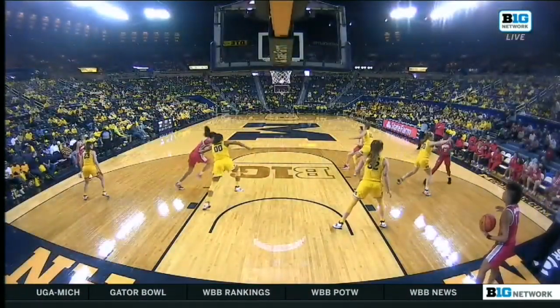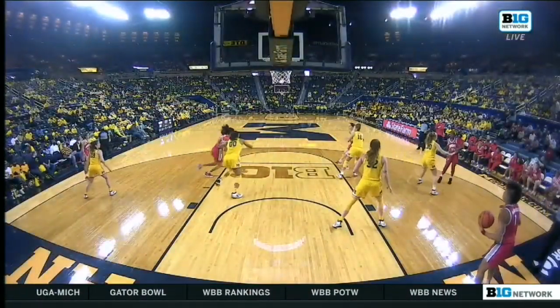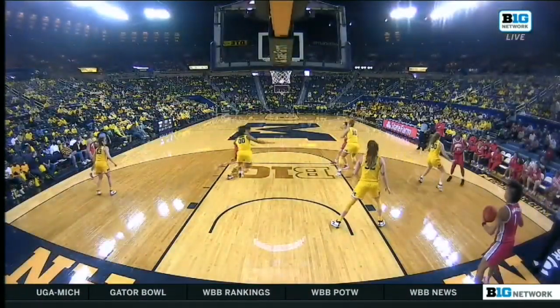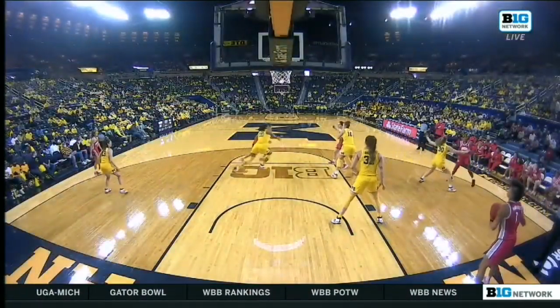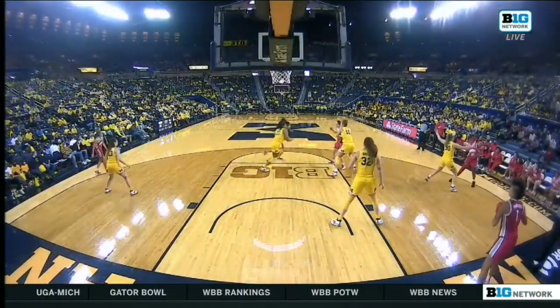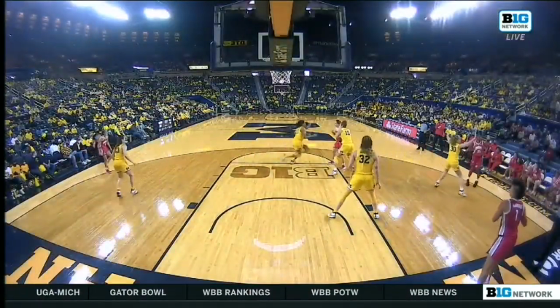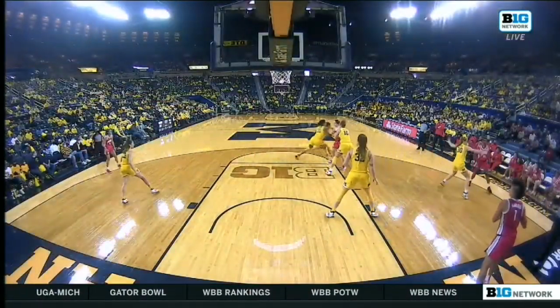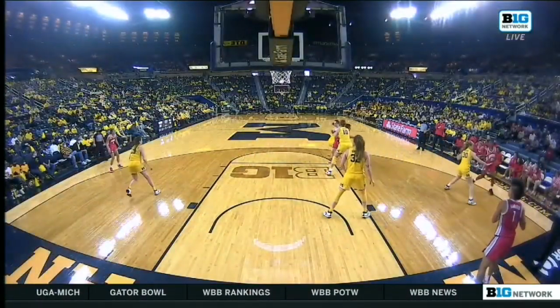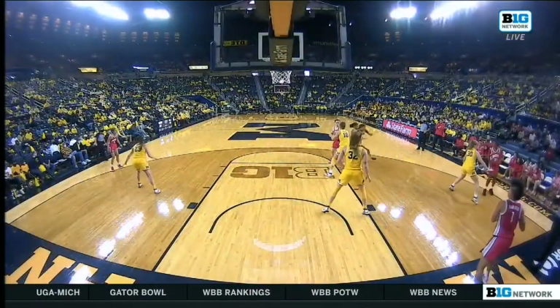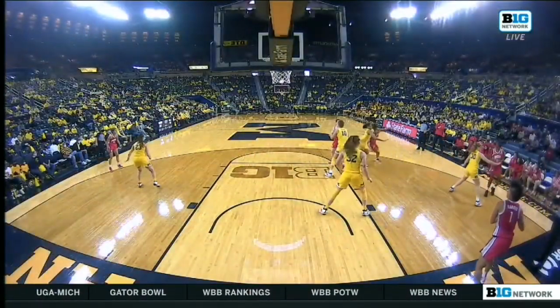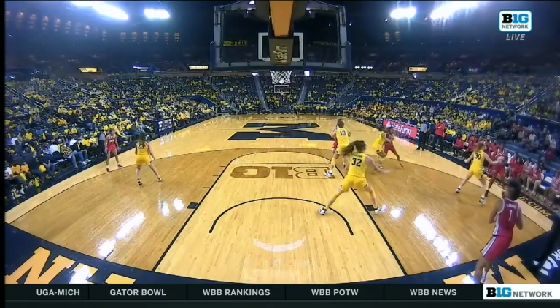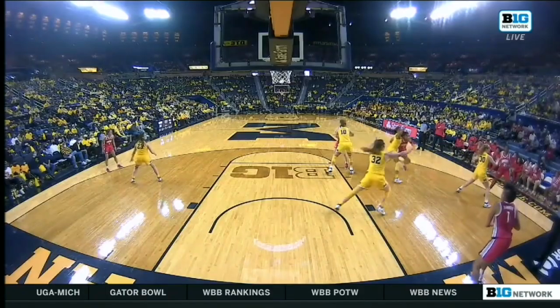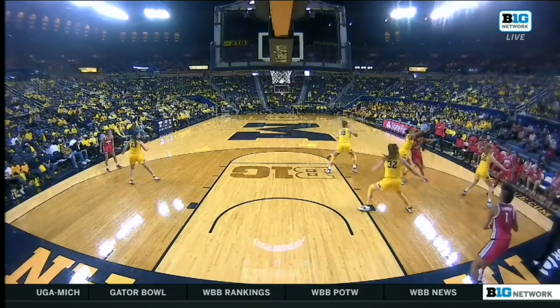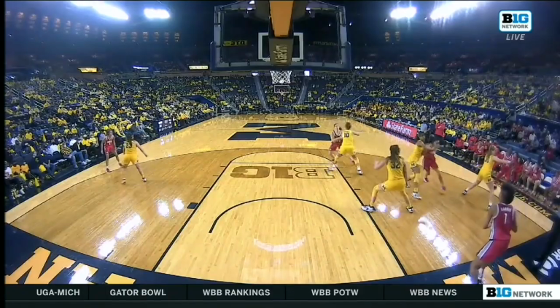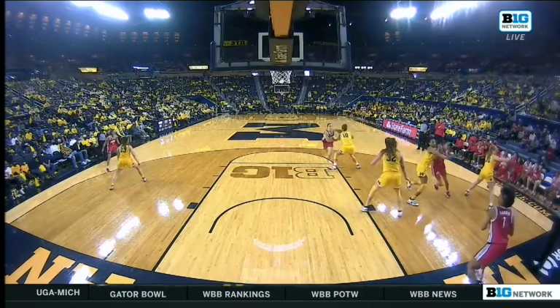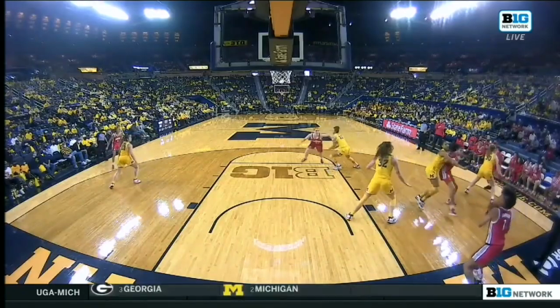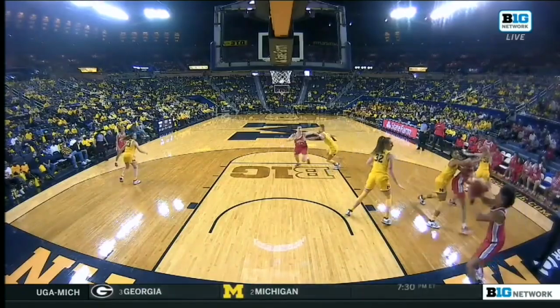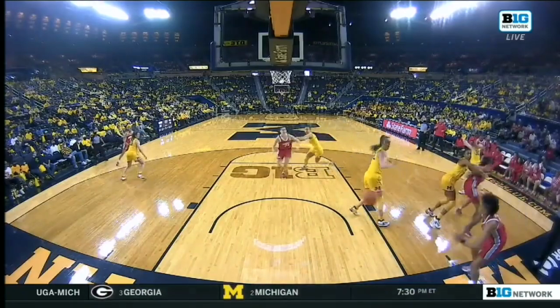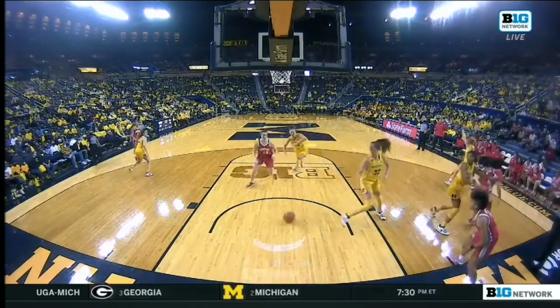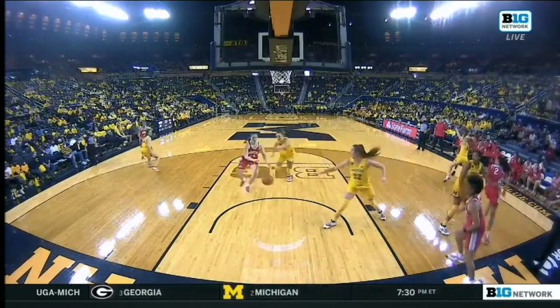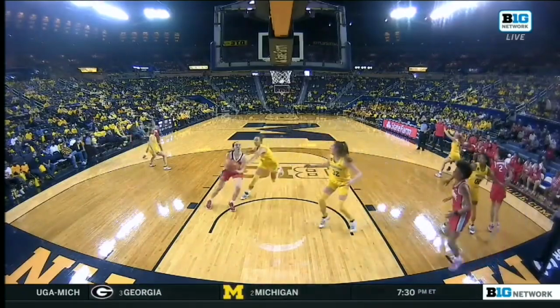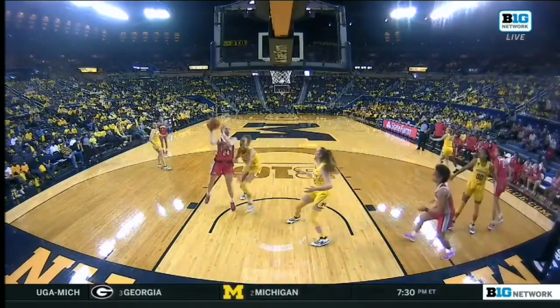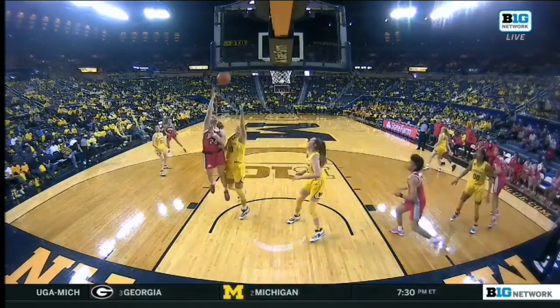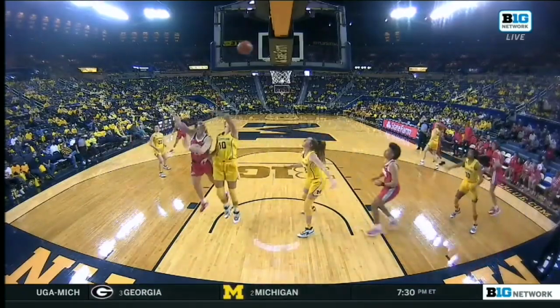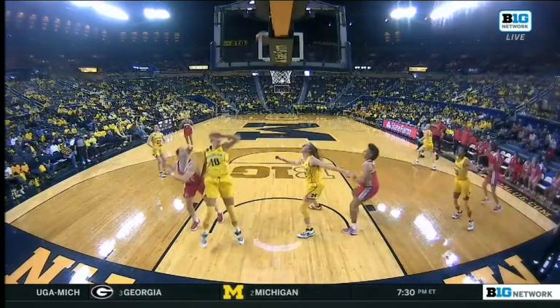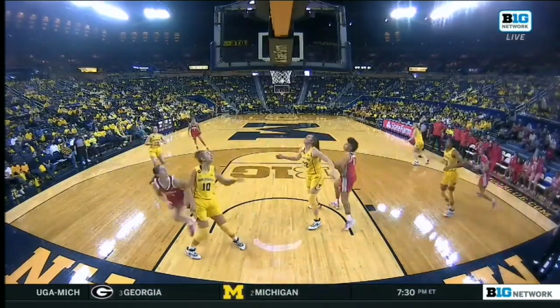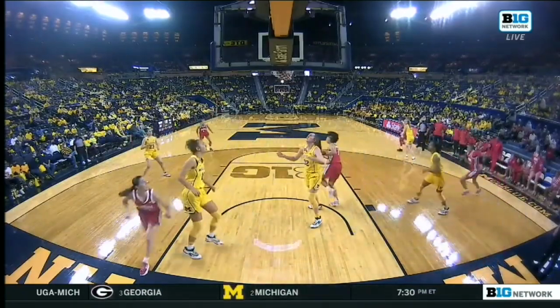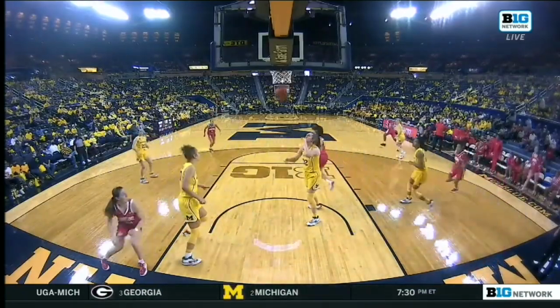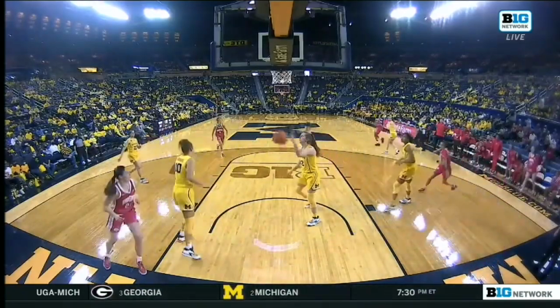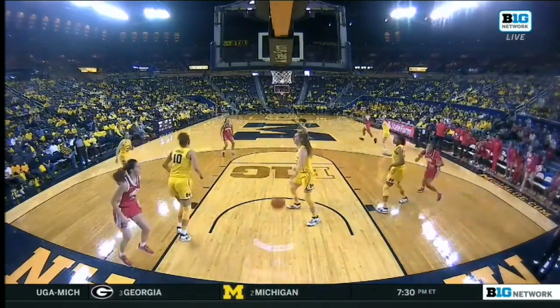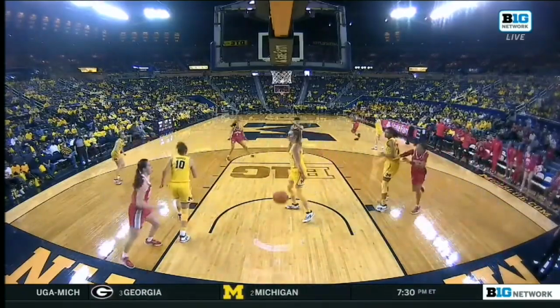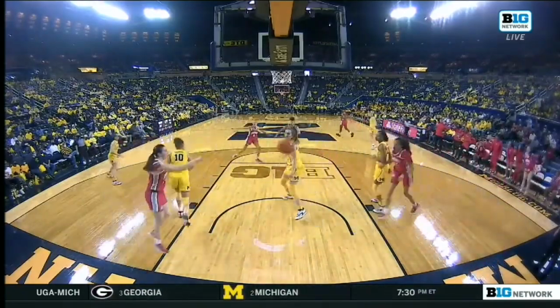Watch the out-of-bounds play by Ohio State — hard cuts, and she gets open. Mikasel with a hard dive.